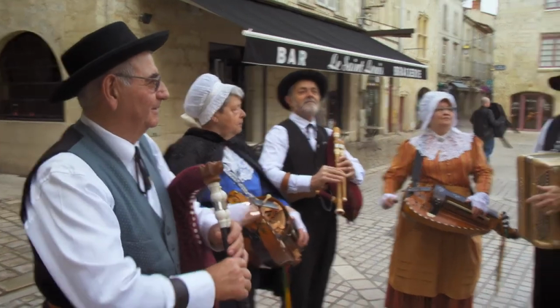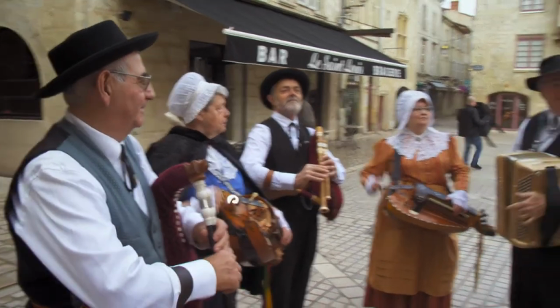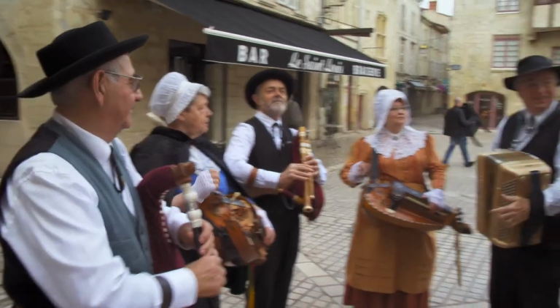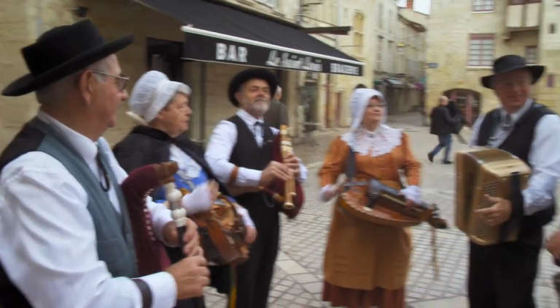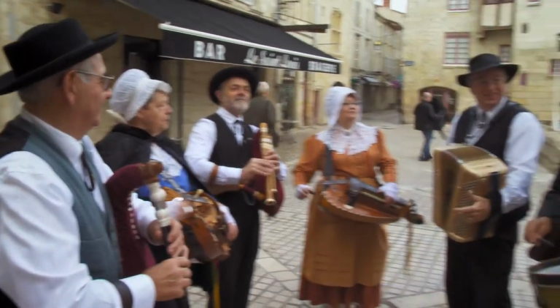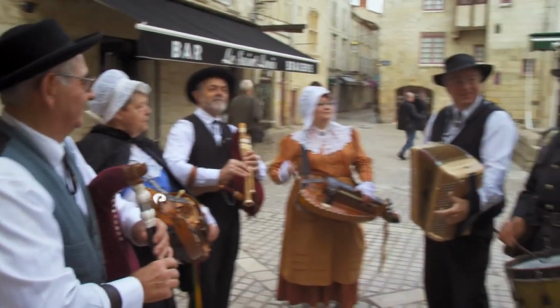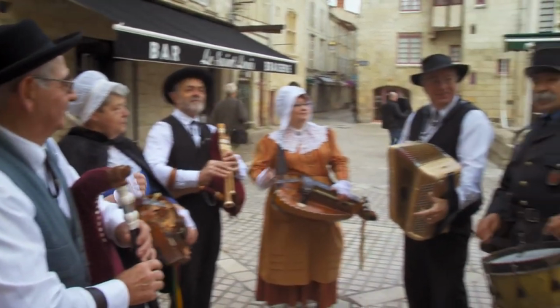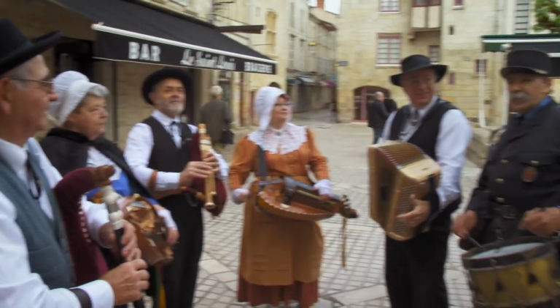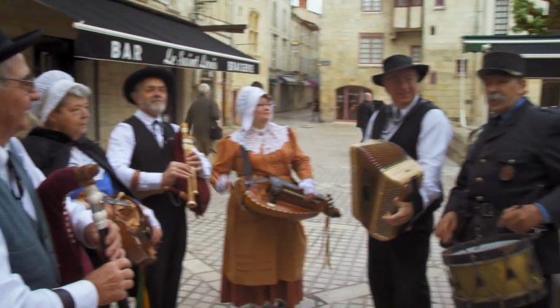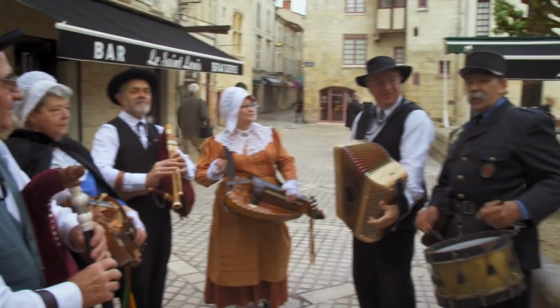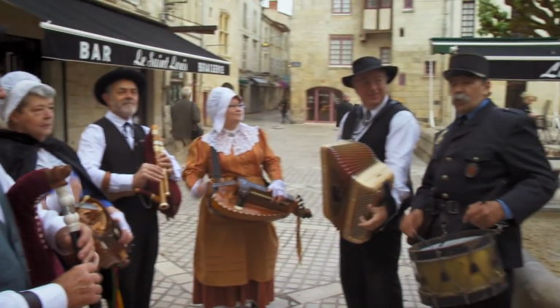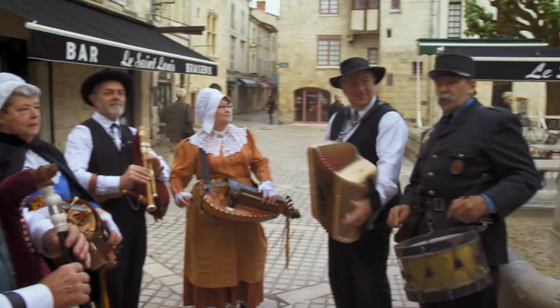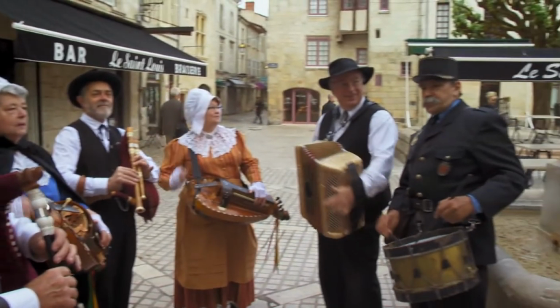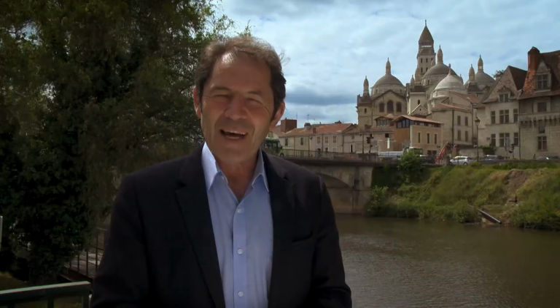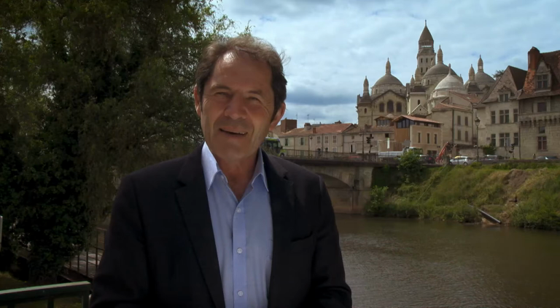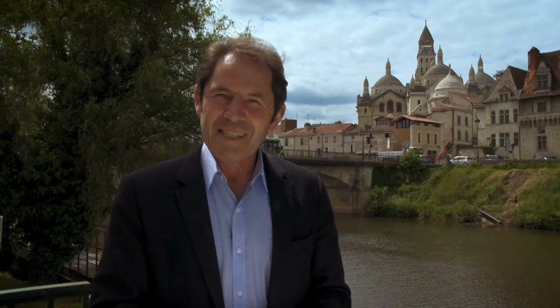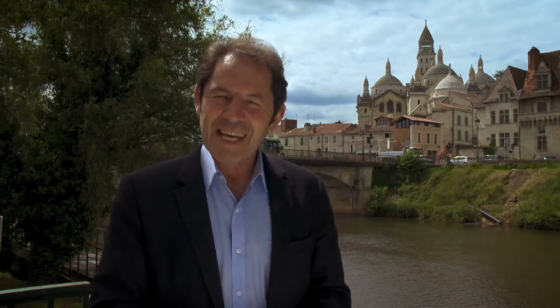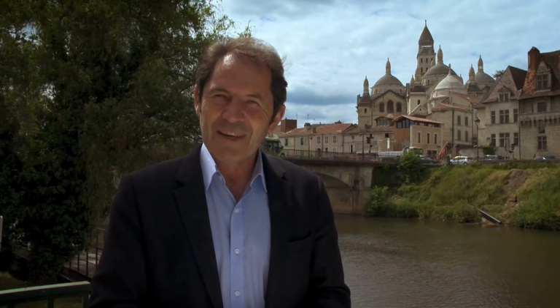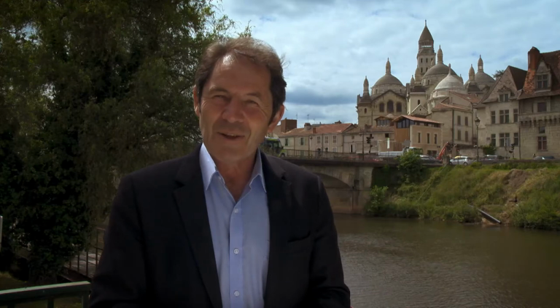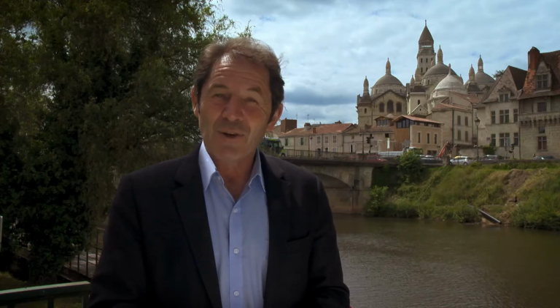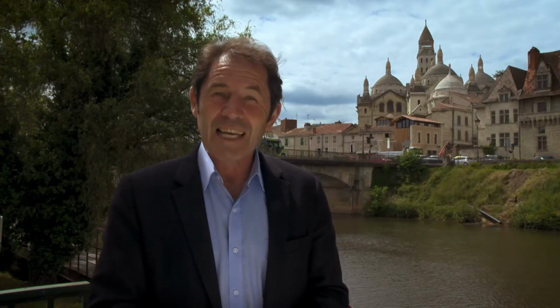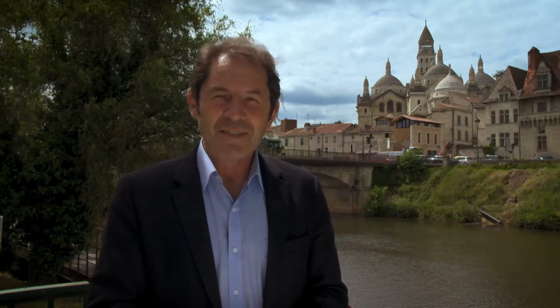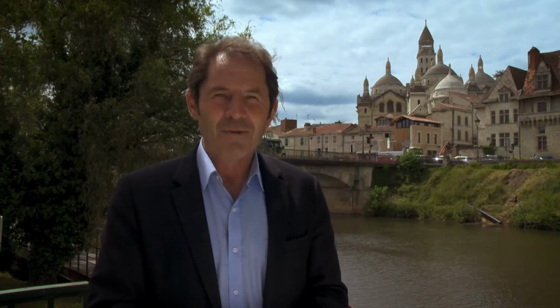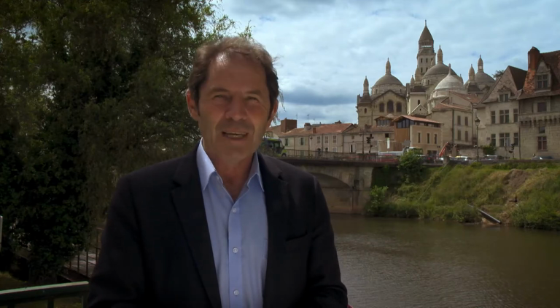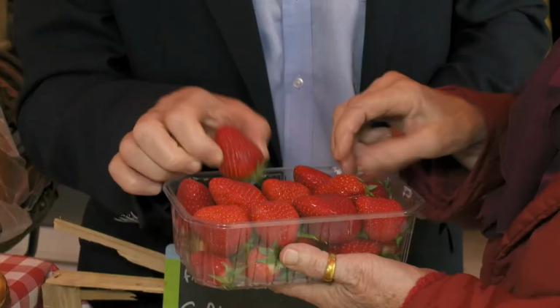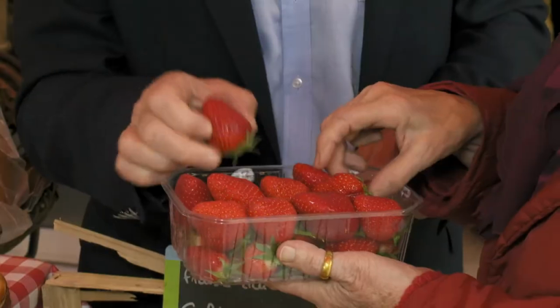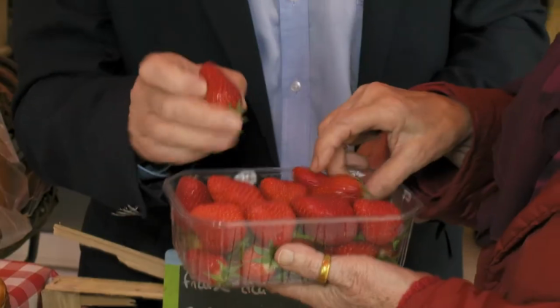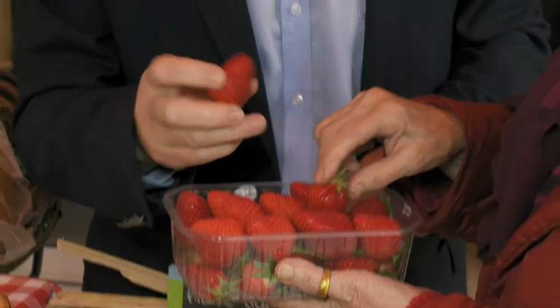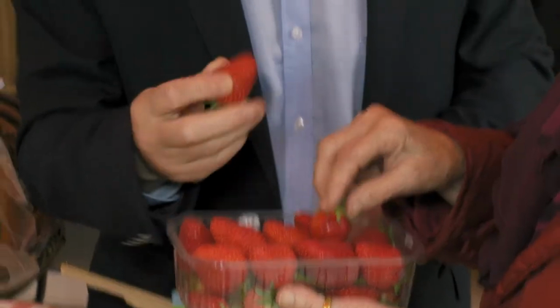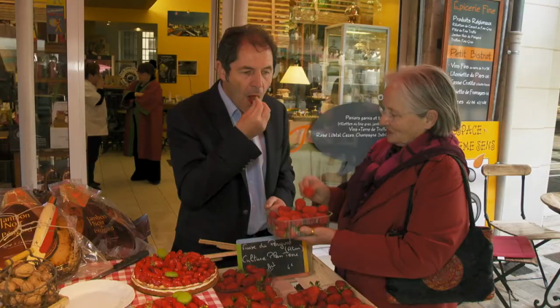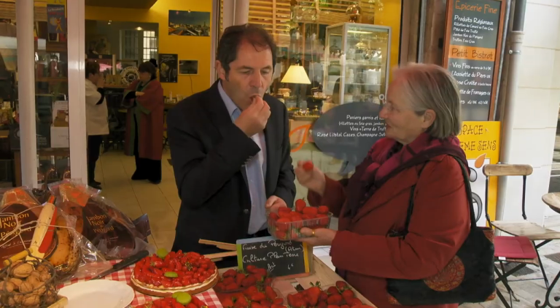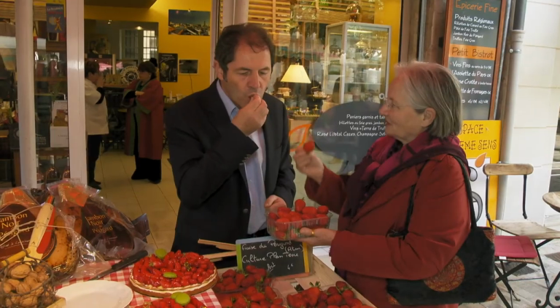Tomorrow I am in Perigueux, where I am taken on a gastronomic tour by an old friend.